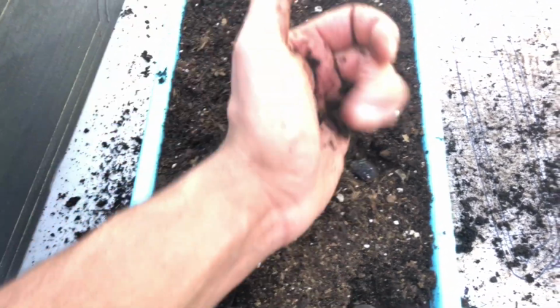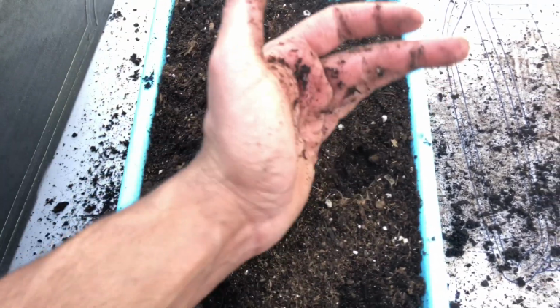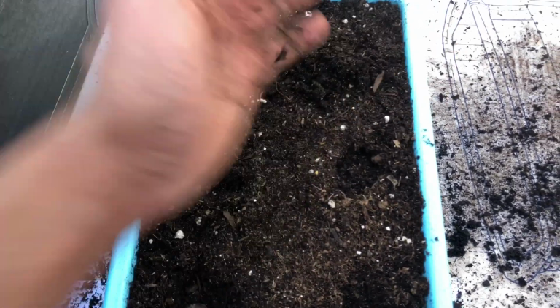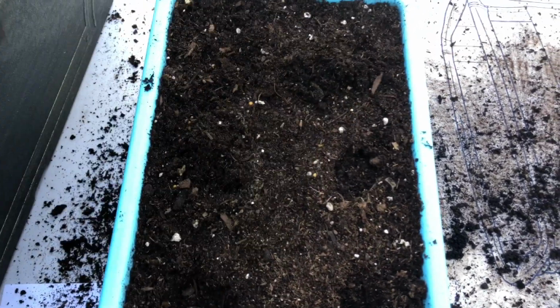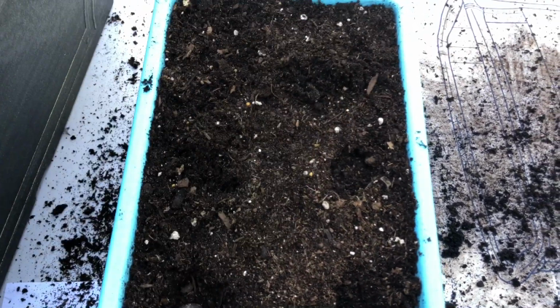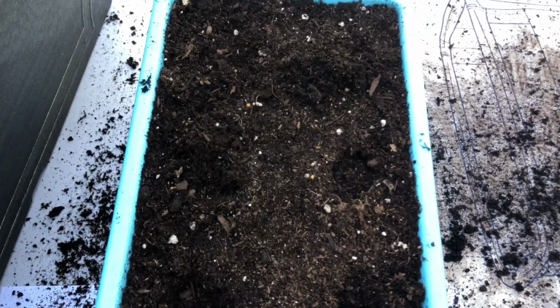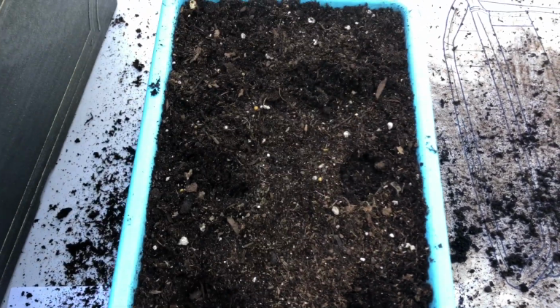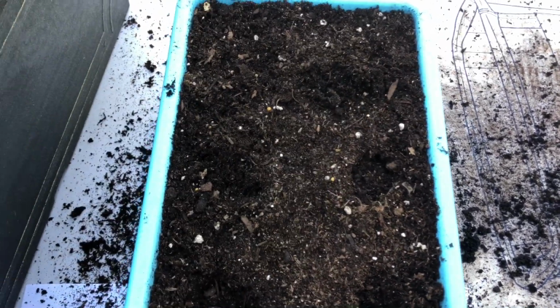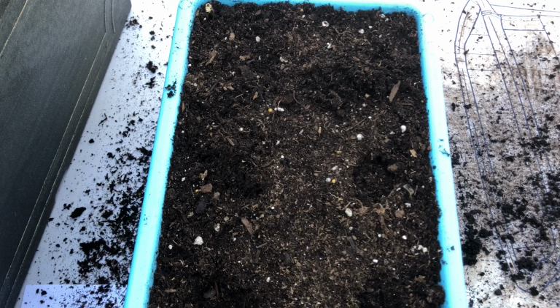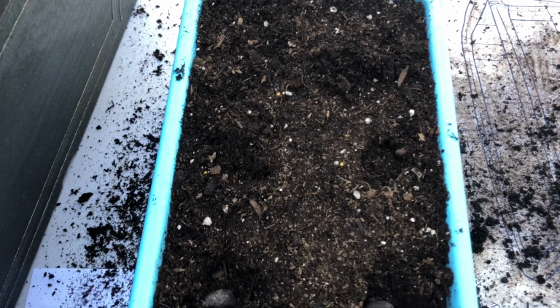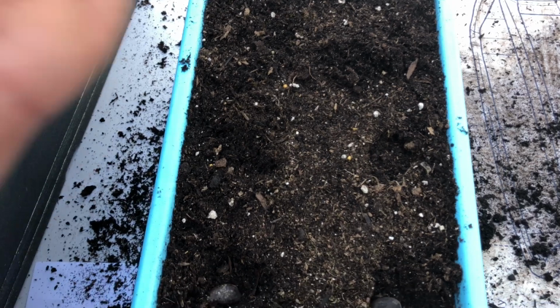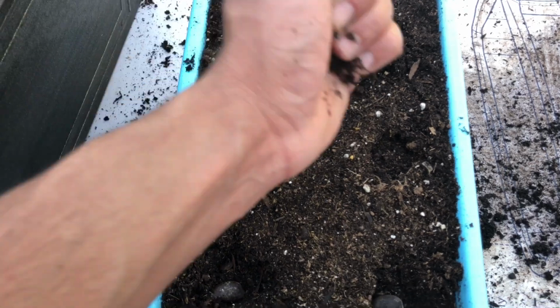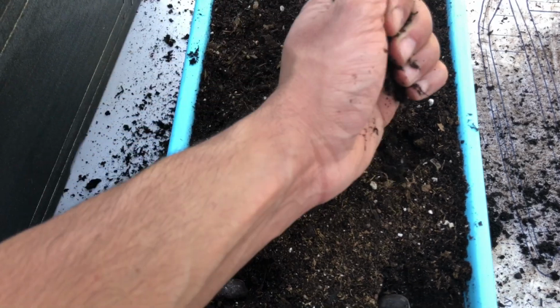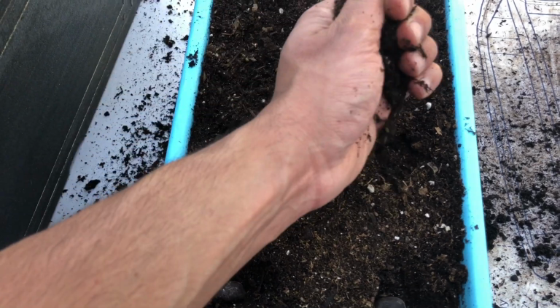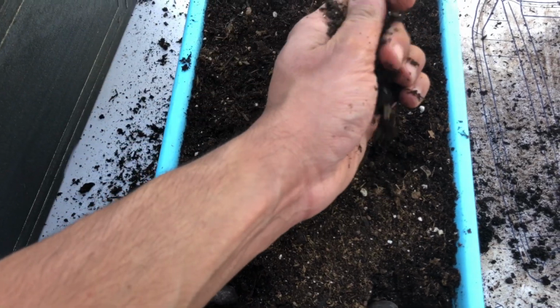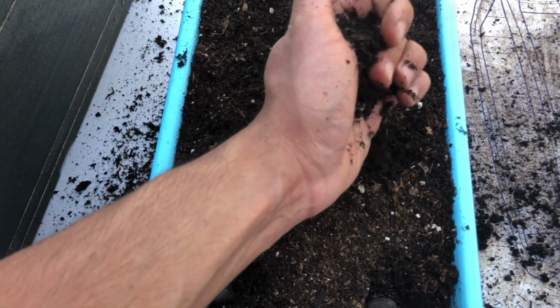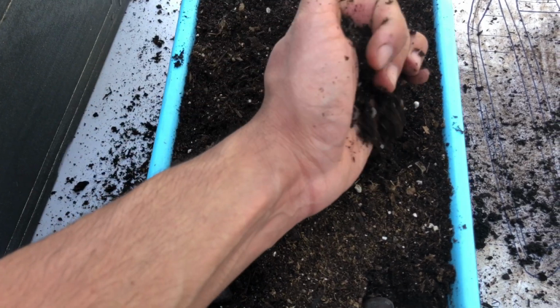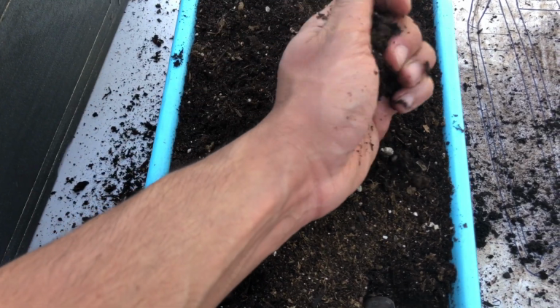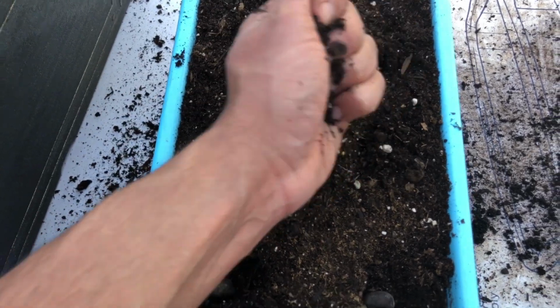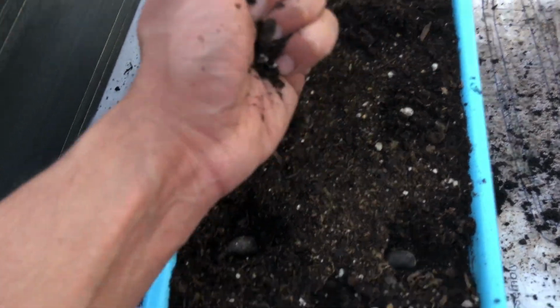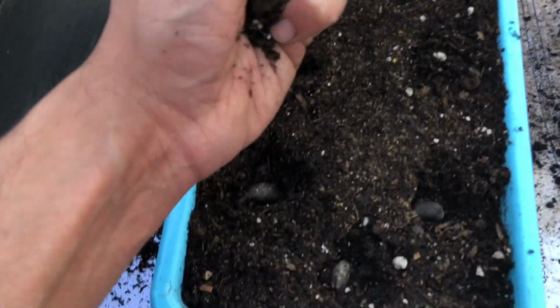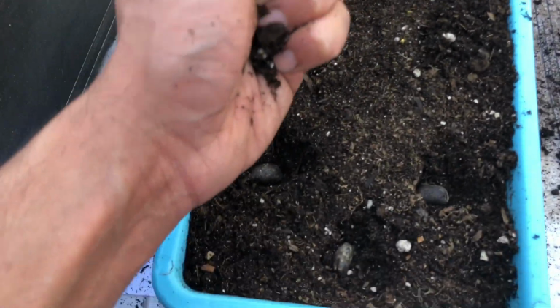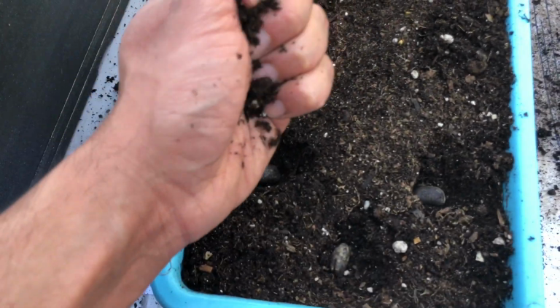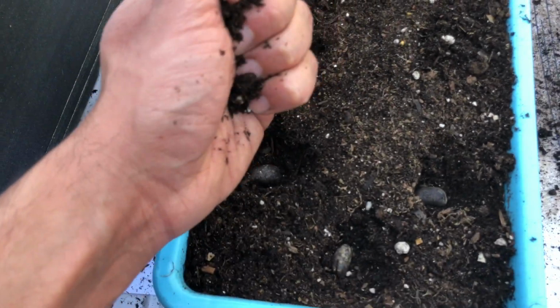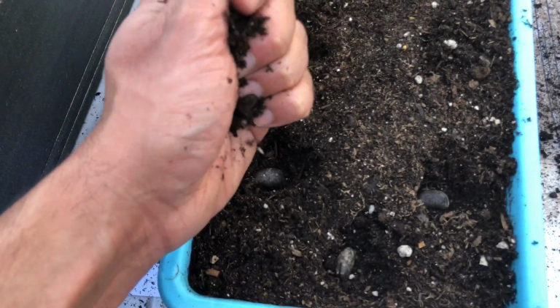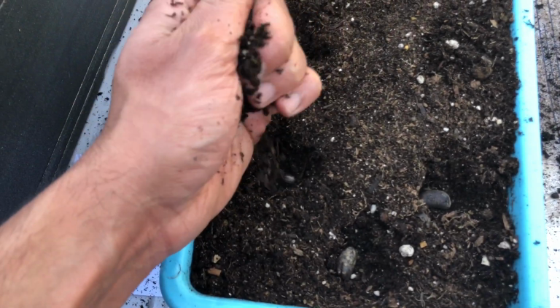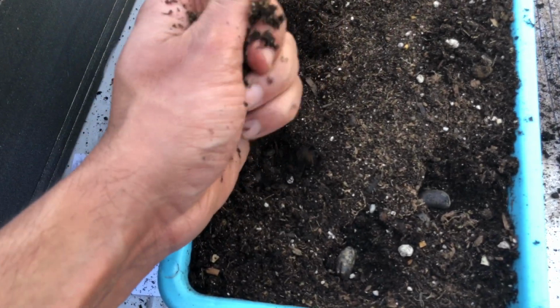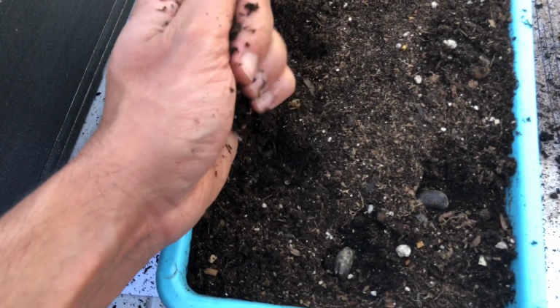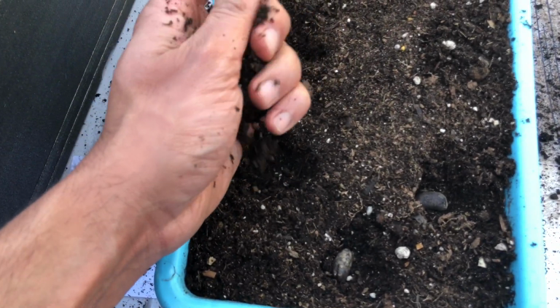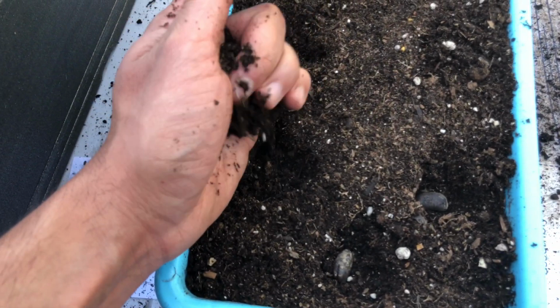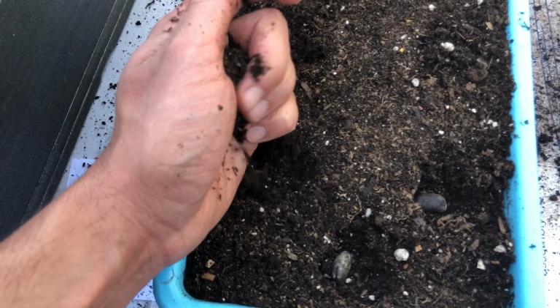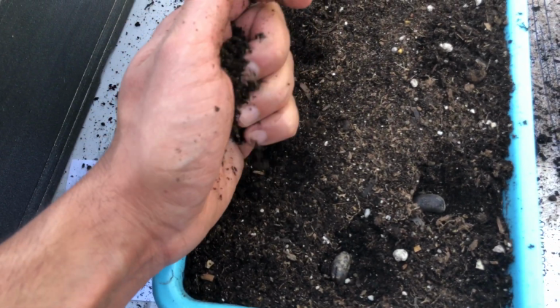I don't know if we'll have success, but it's worth a shot. Here I'm just covering them up with some soil, using the same containers that I did the first time.